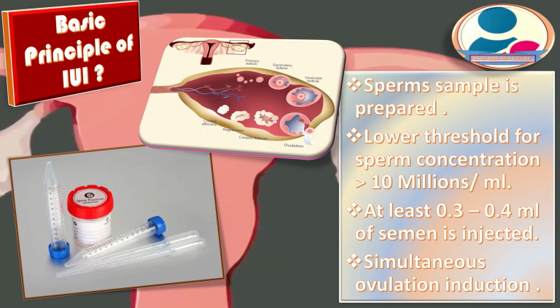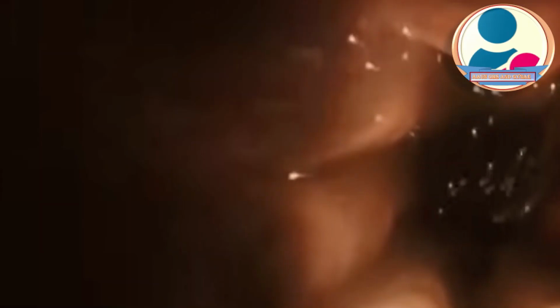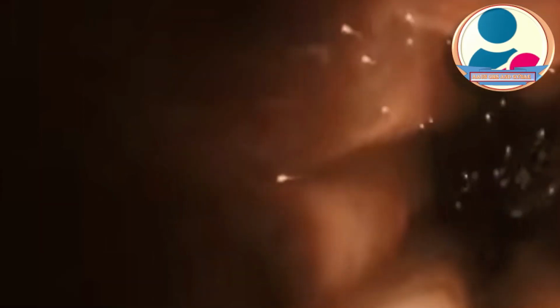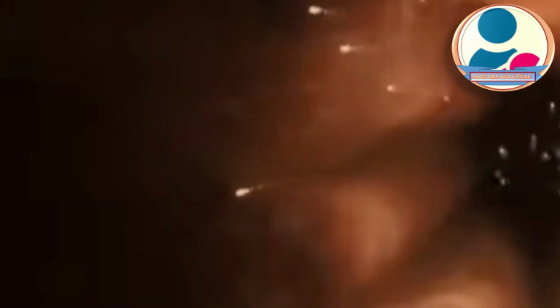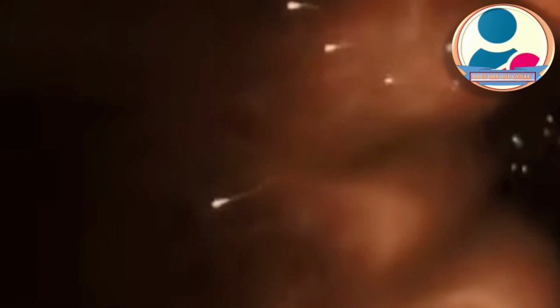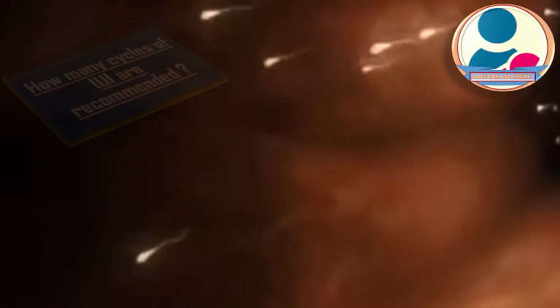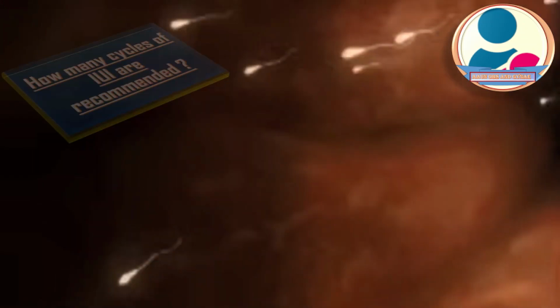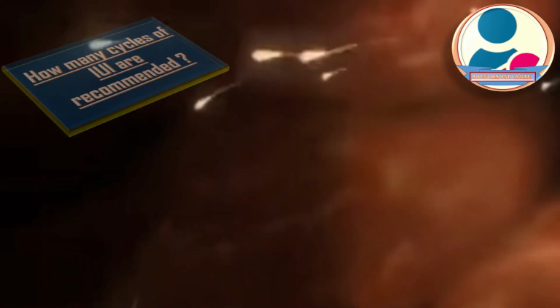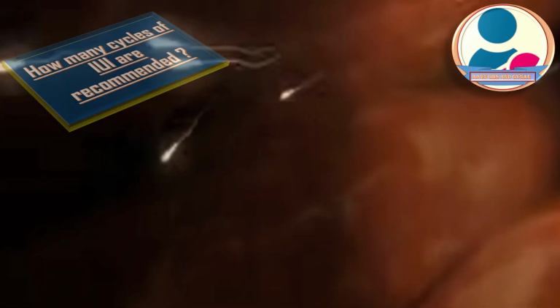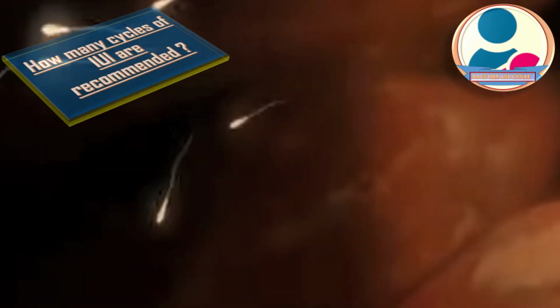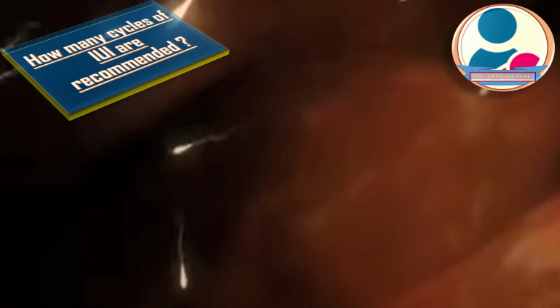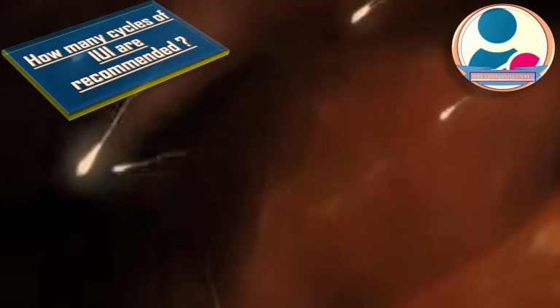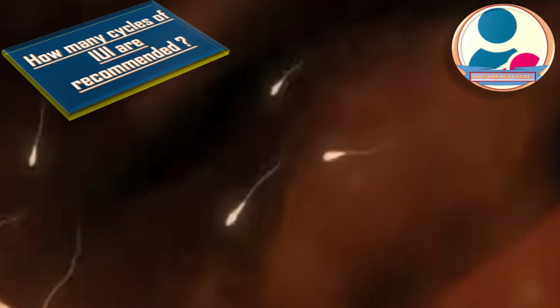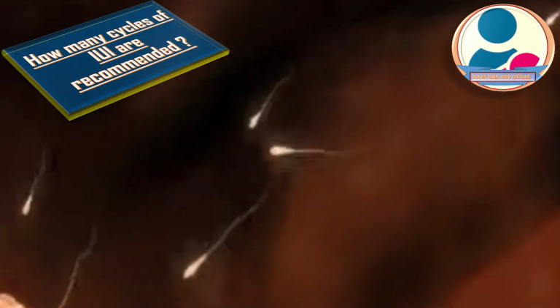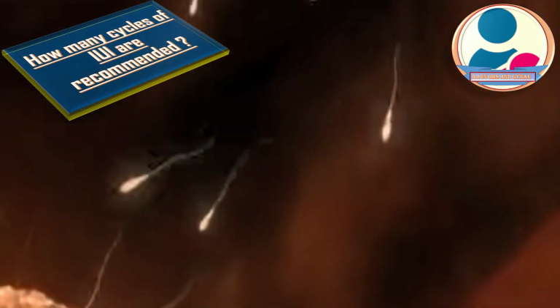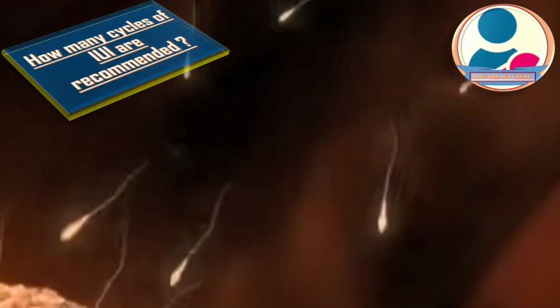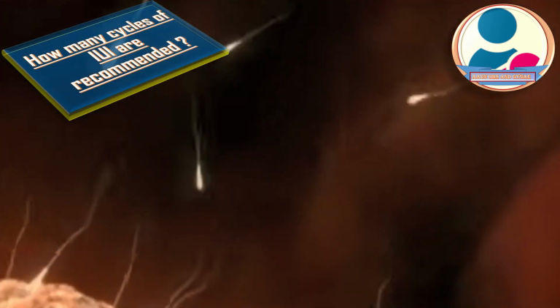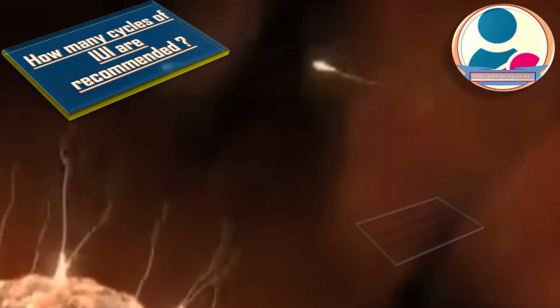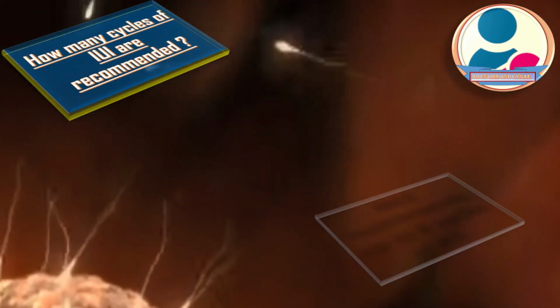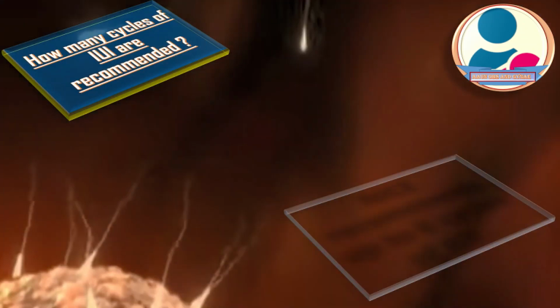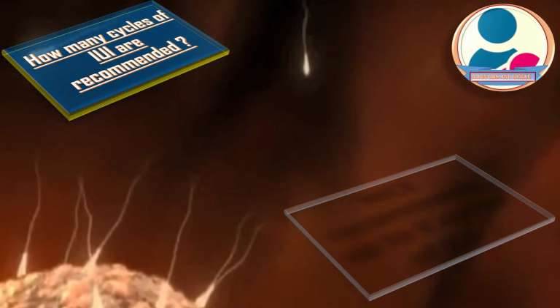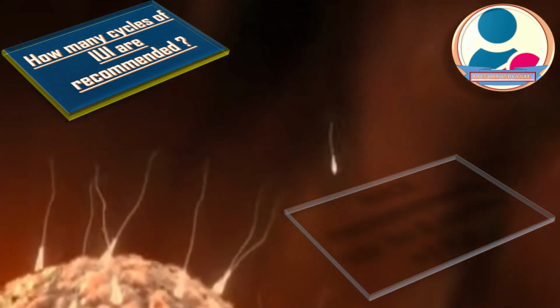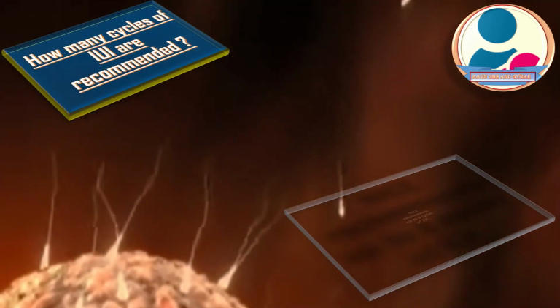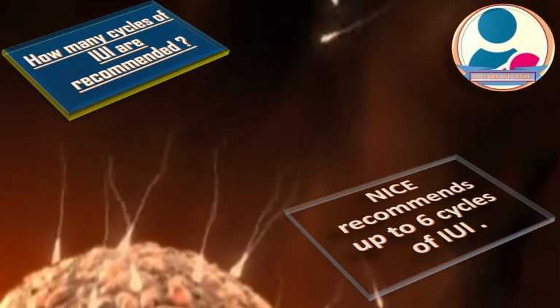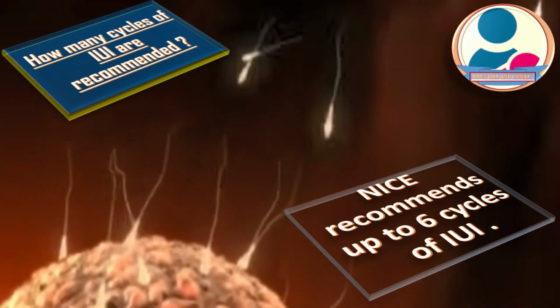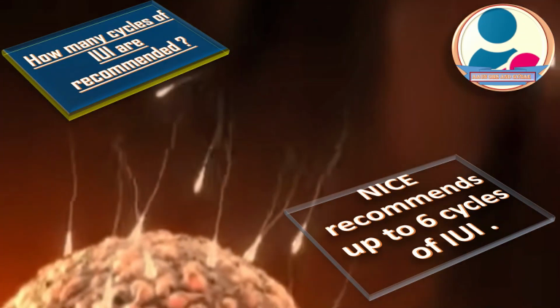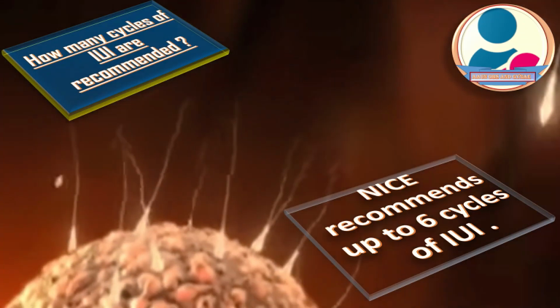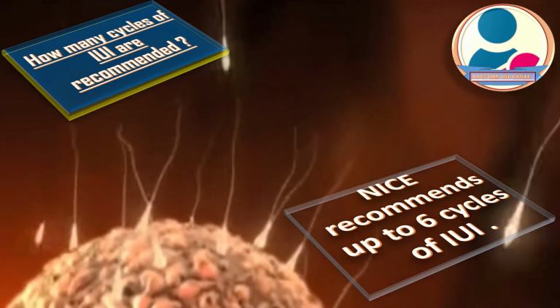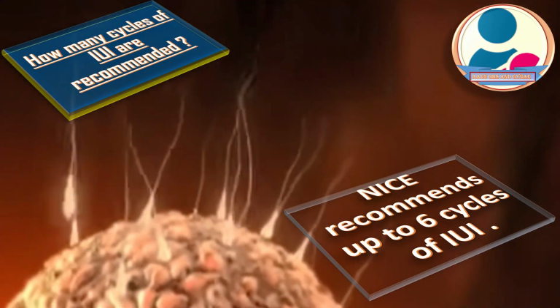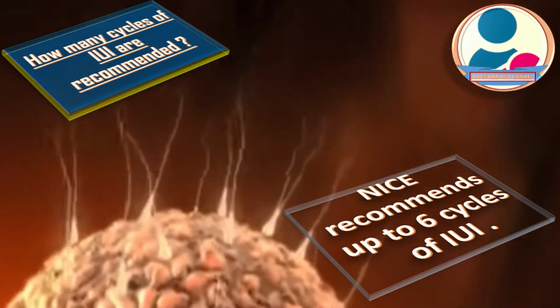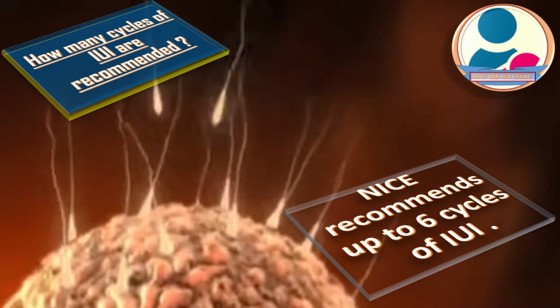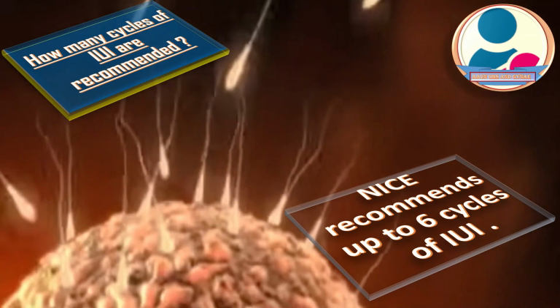How many cycles of IUI are recommended? NICE guidelines recommend up to 6 cycles of IUI.